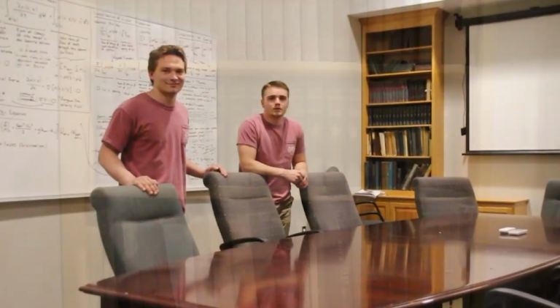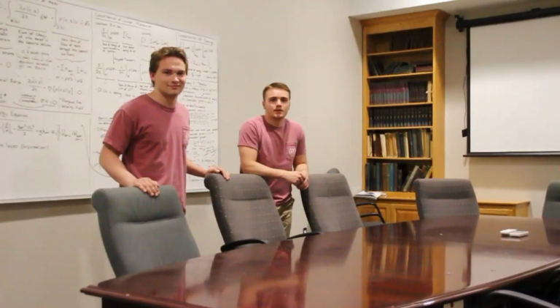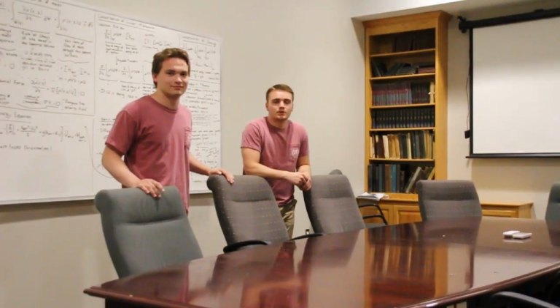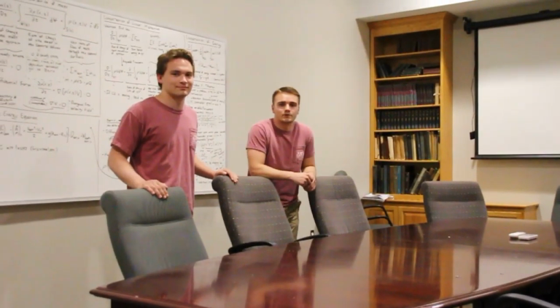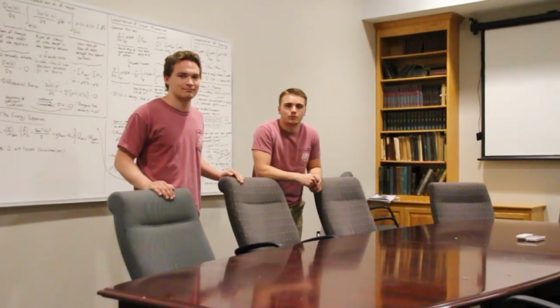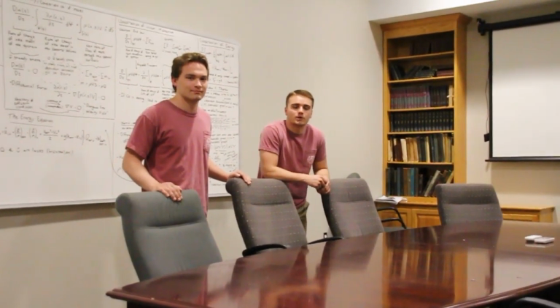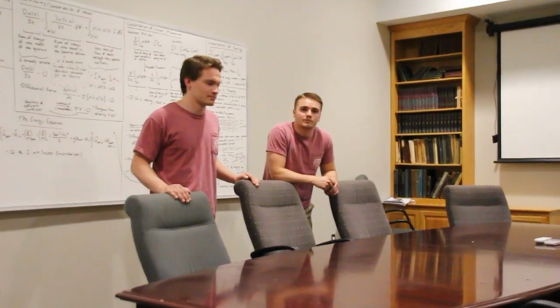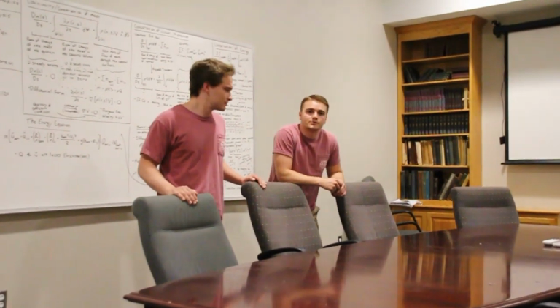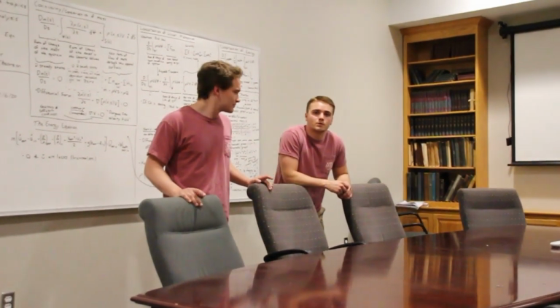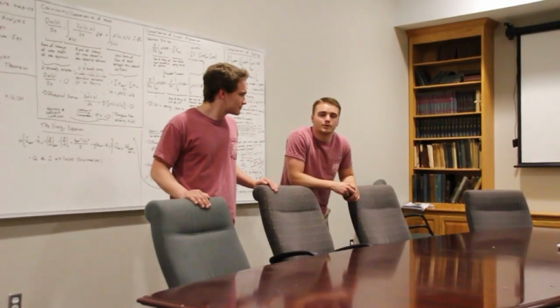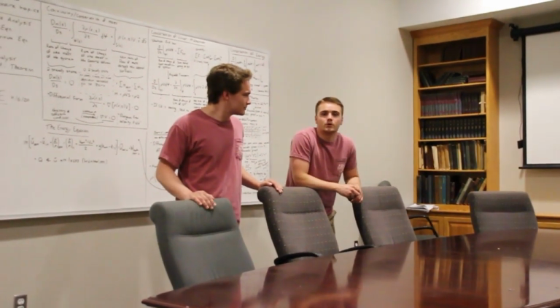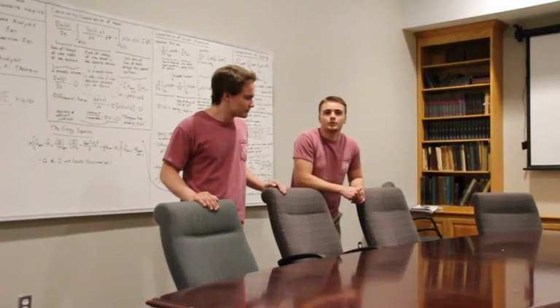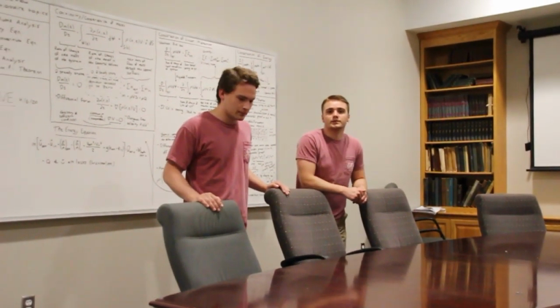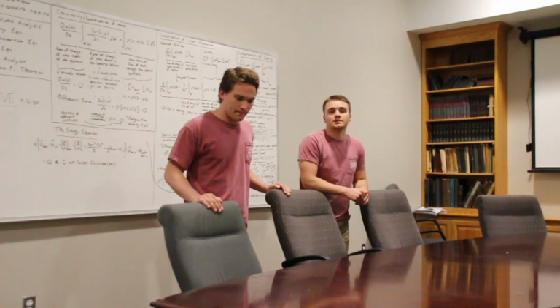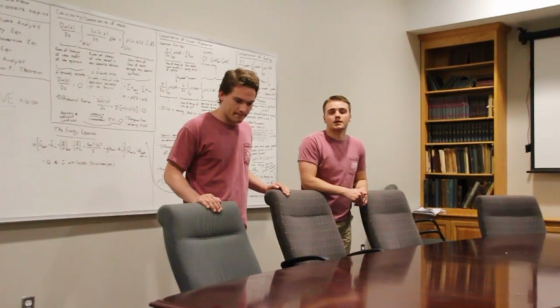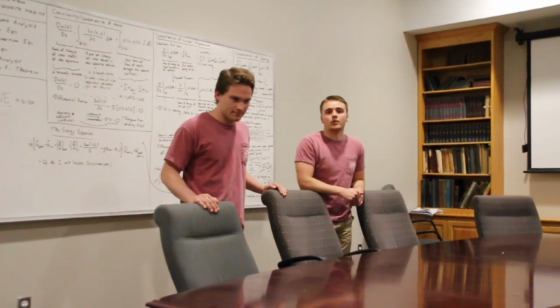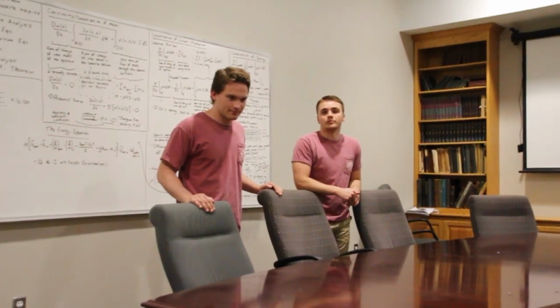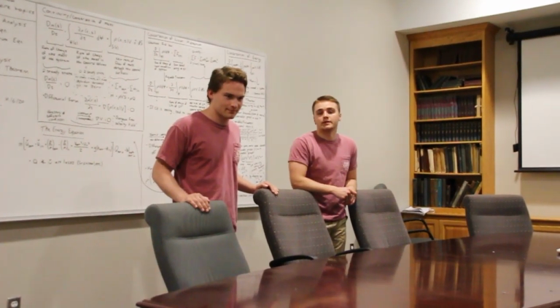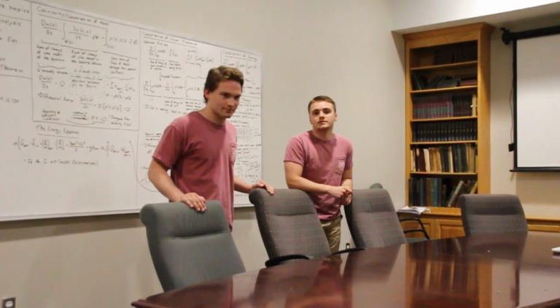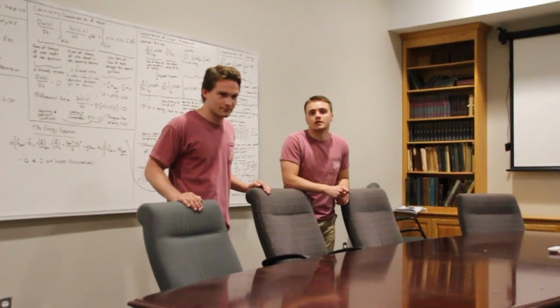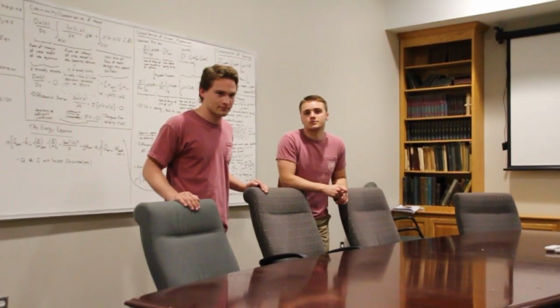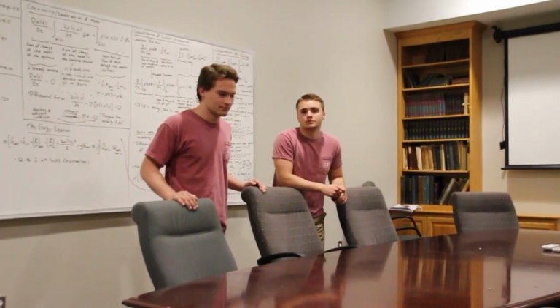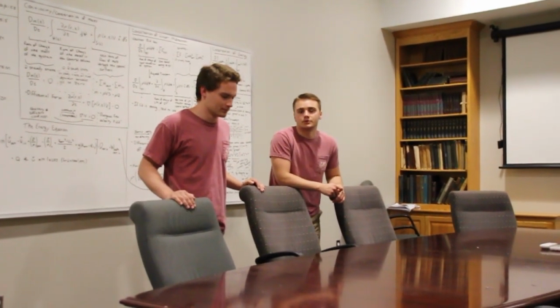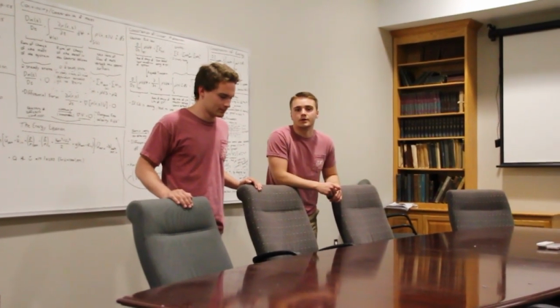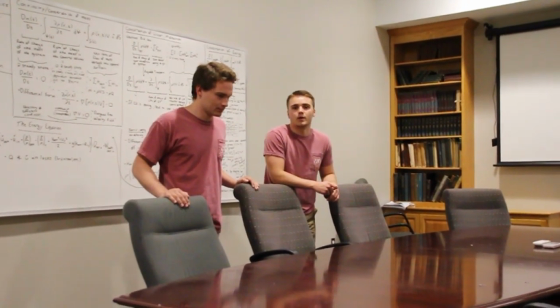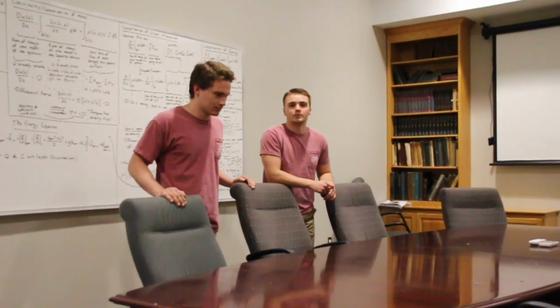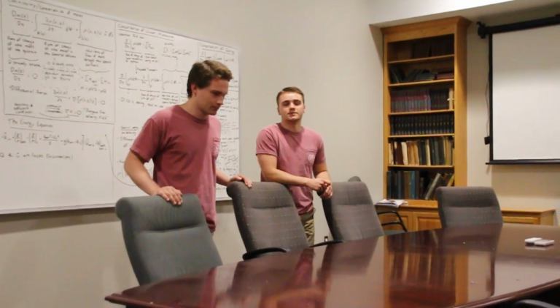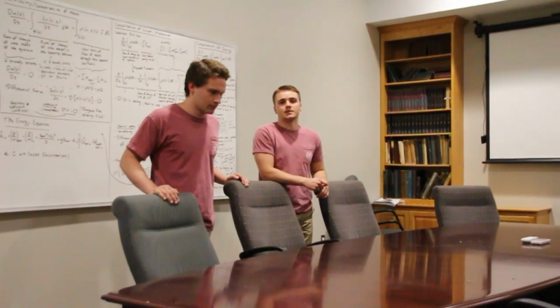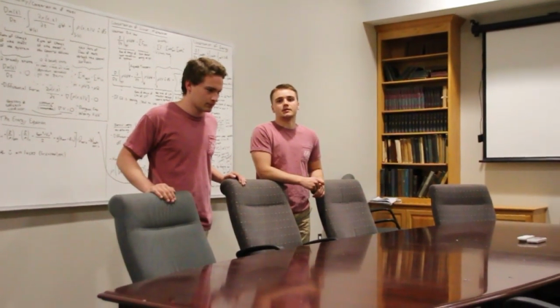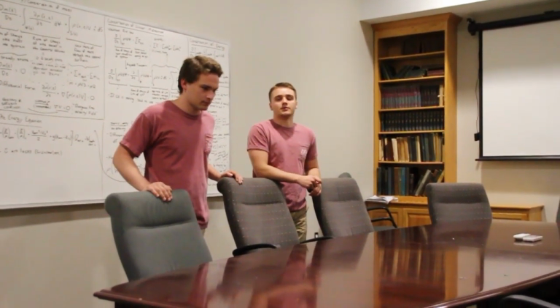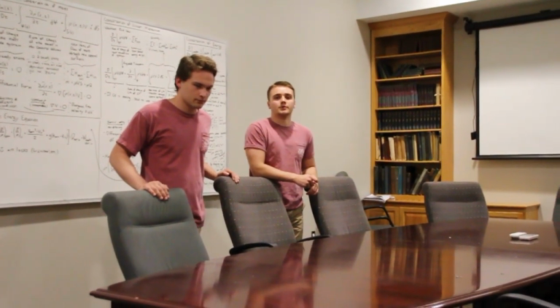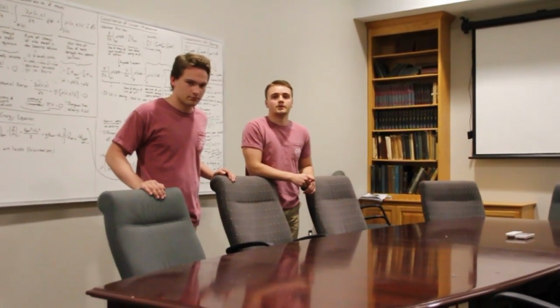This is our first floor conference room where we hold weekly exec board meetings. It also serves as a great quiet place to study throughout the week.